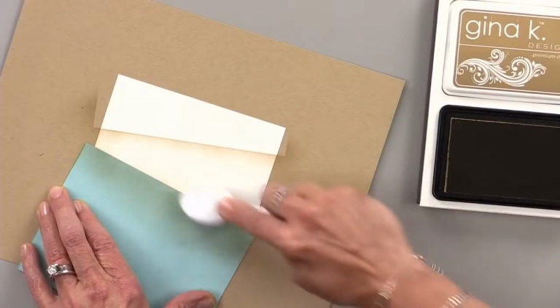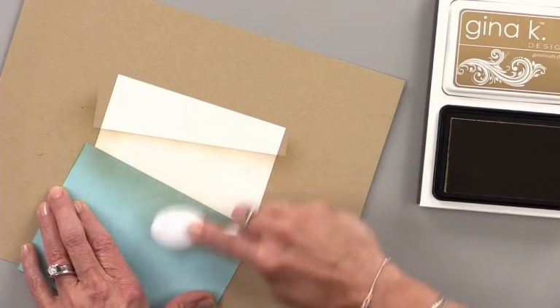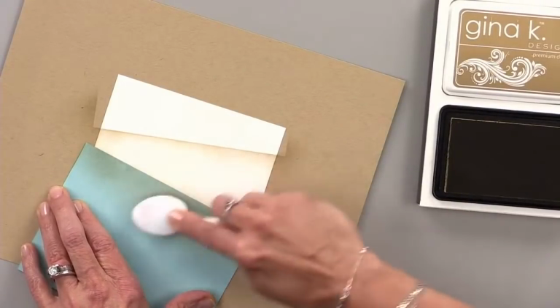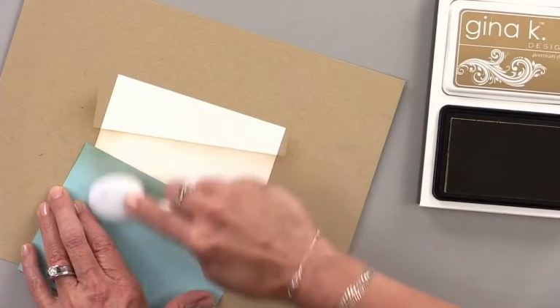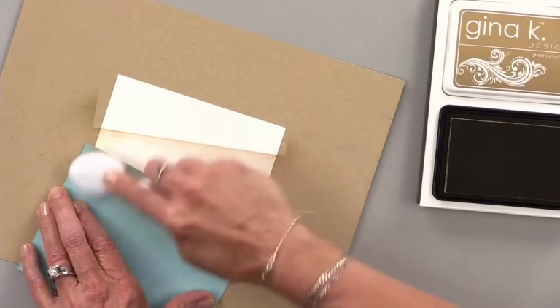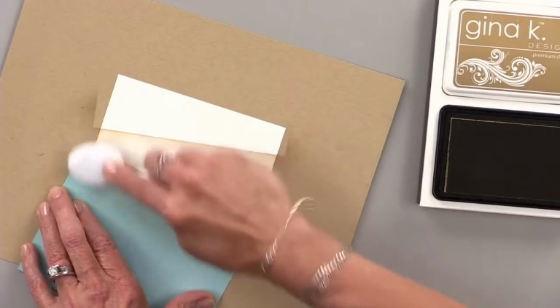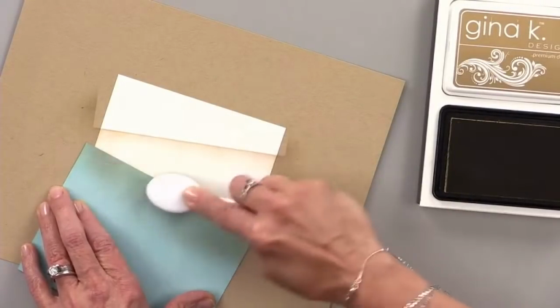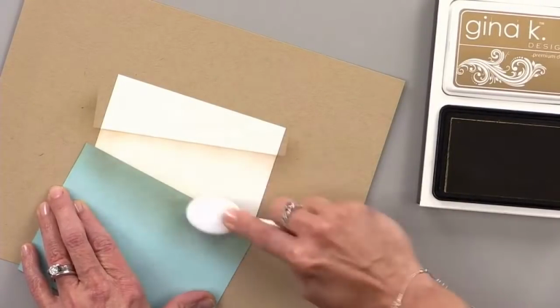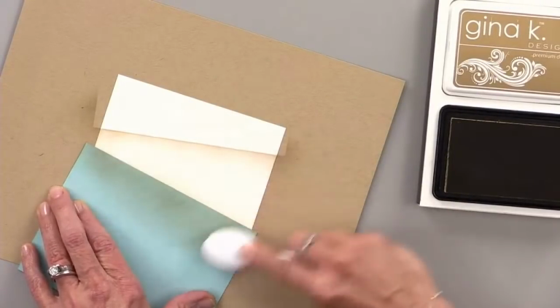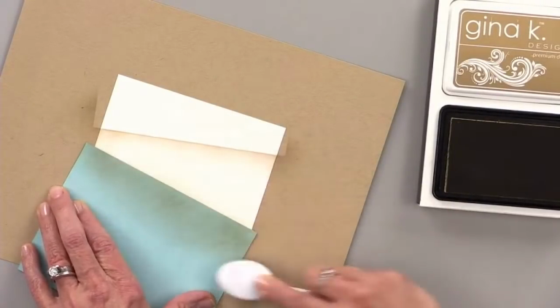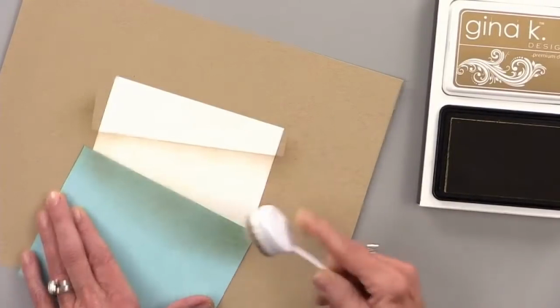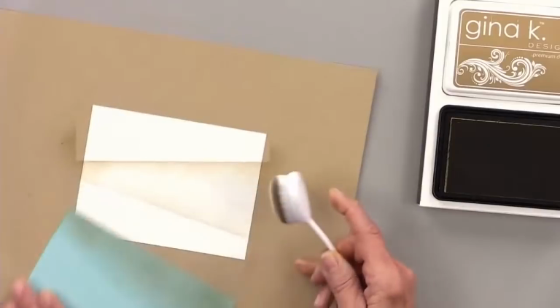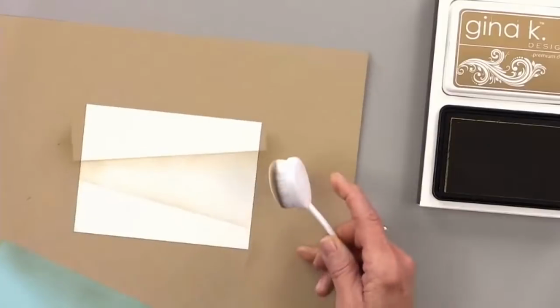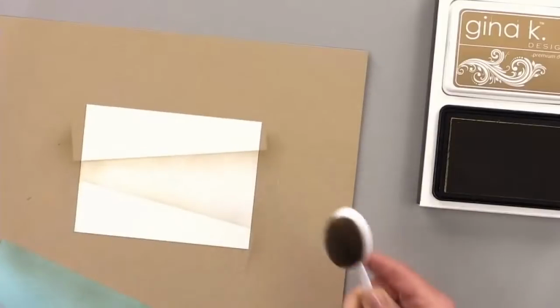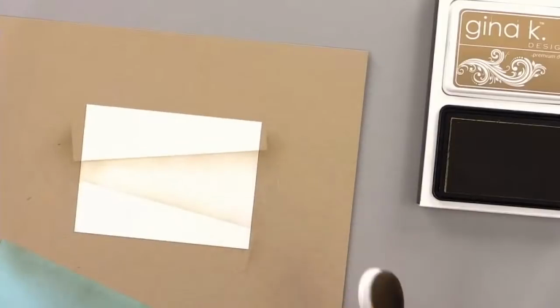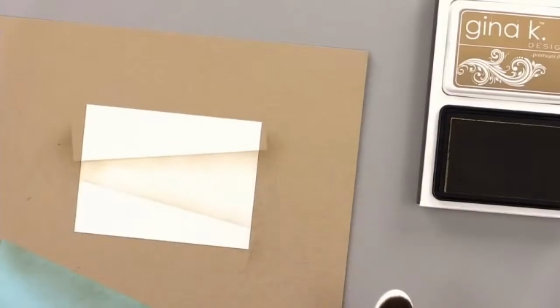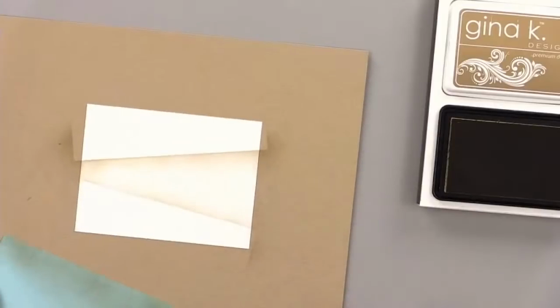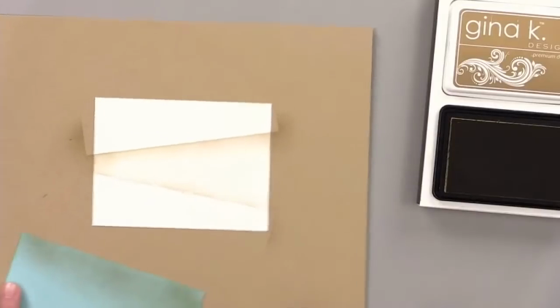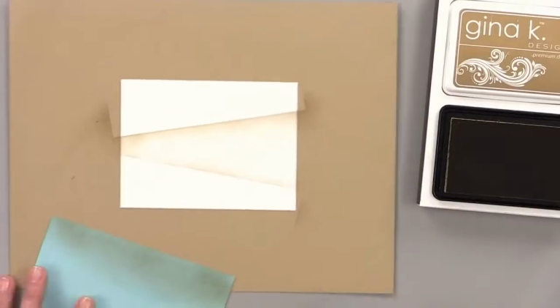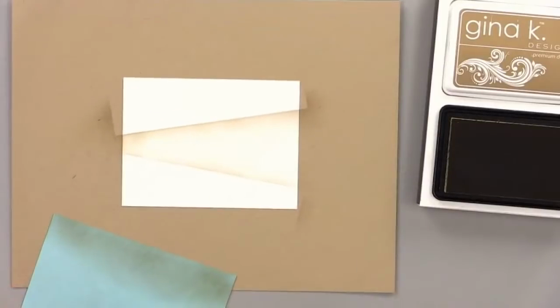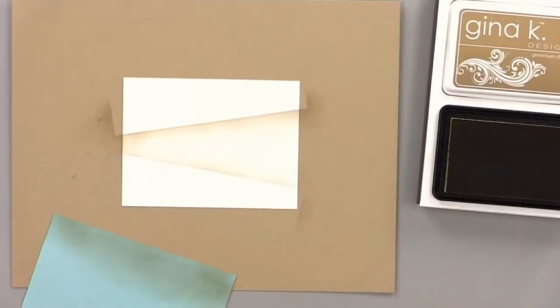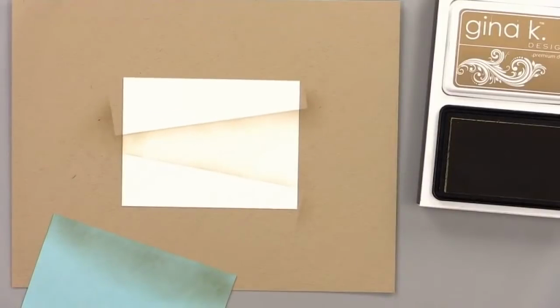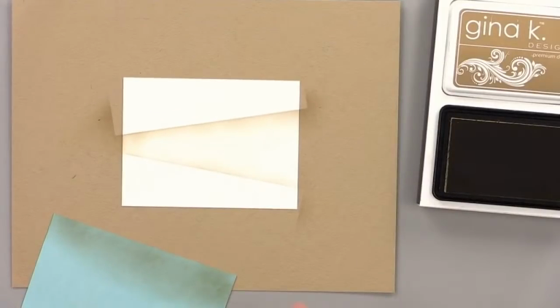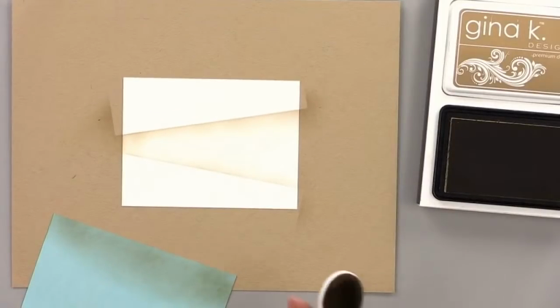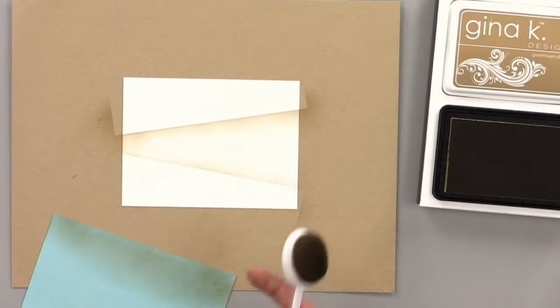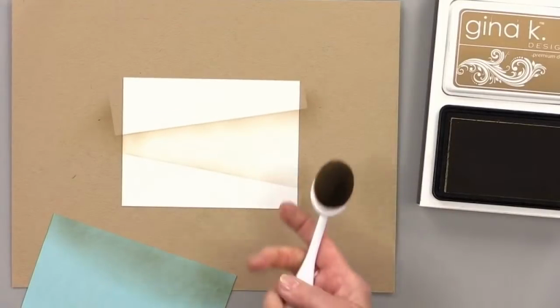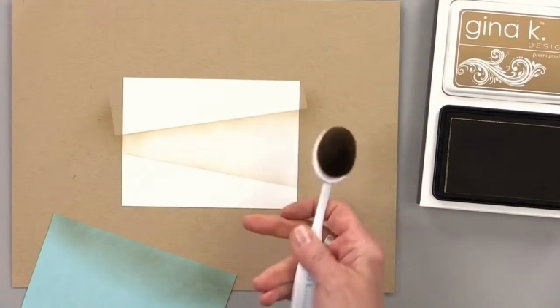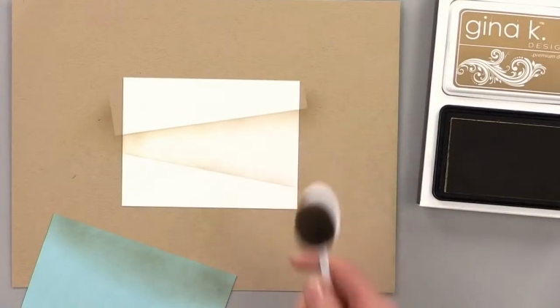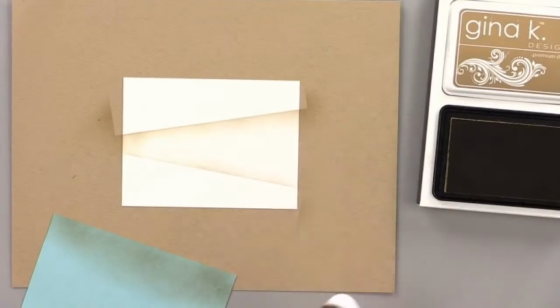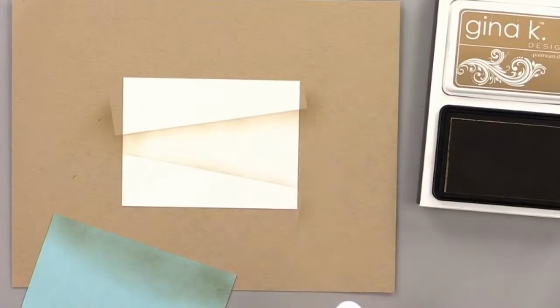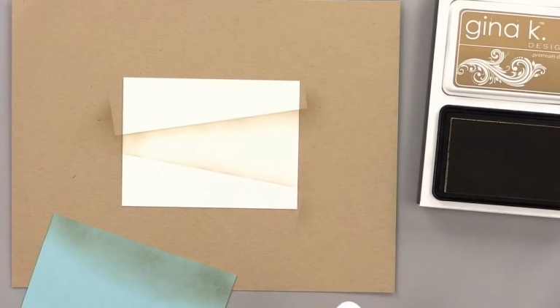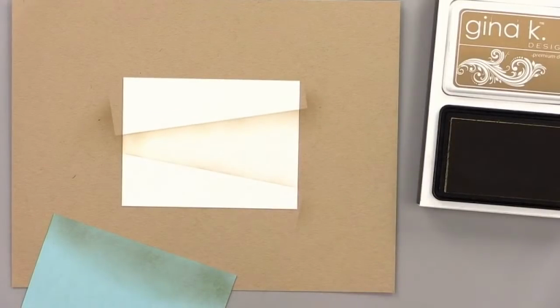I've done this in the past with sponge daubers, so it's kind of fun to do this with a blending brush.